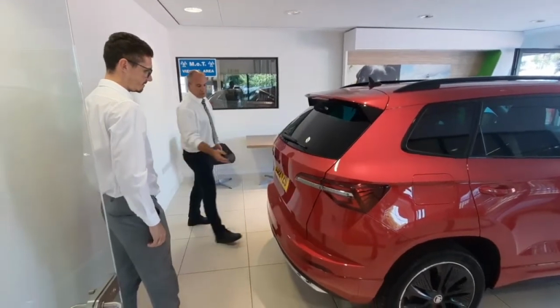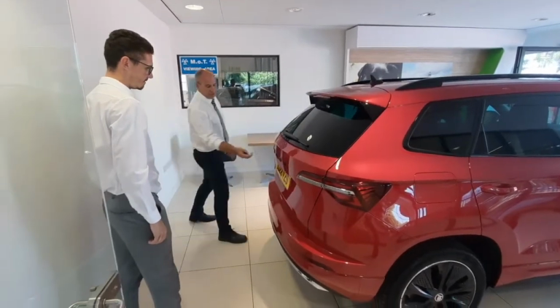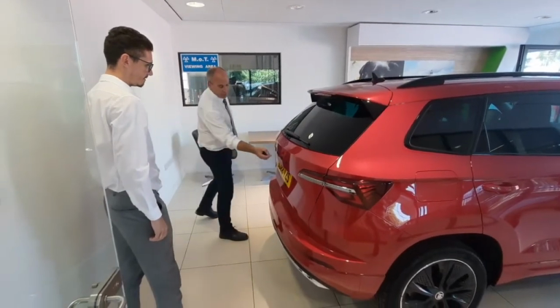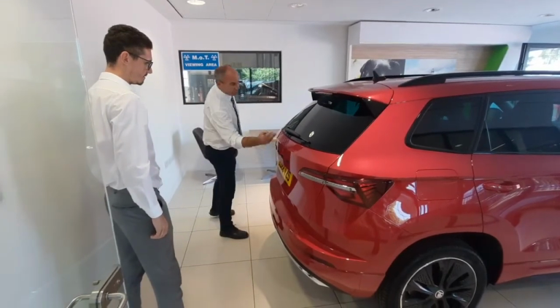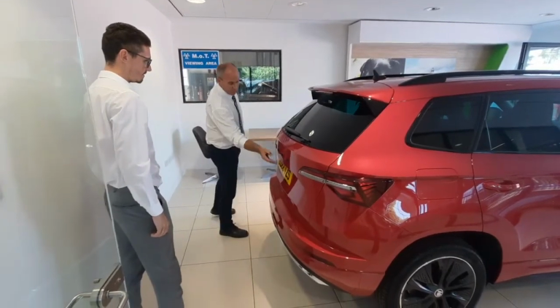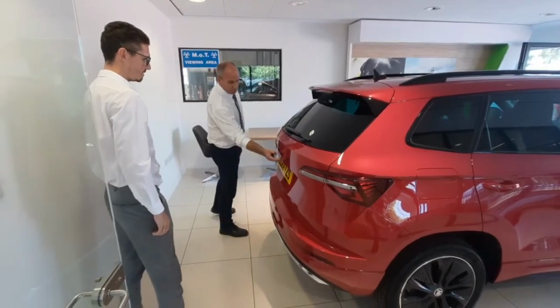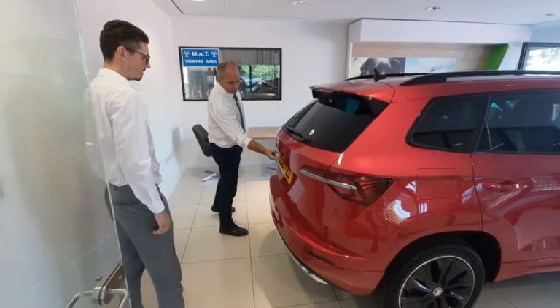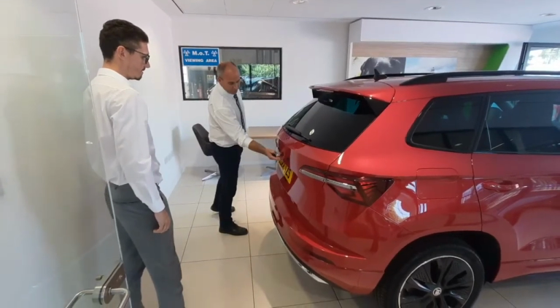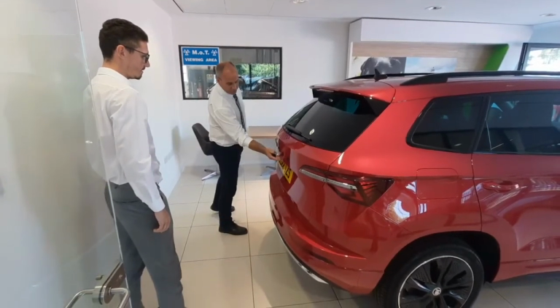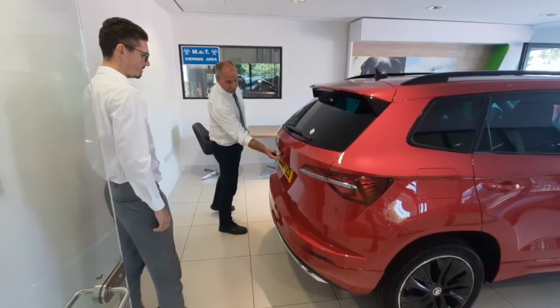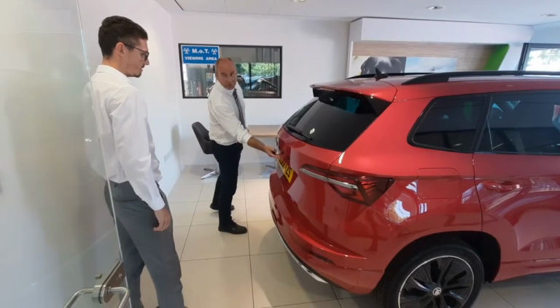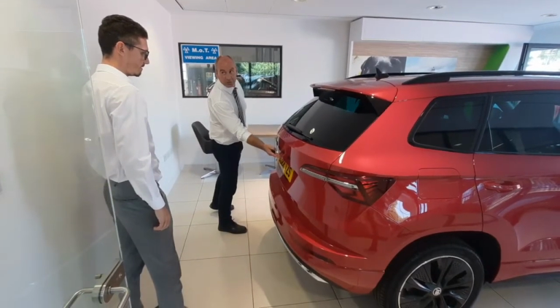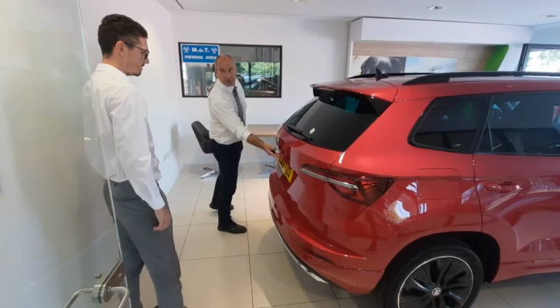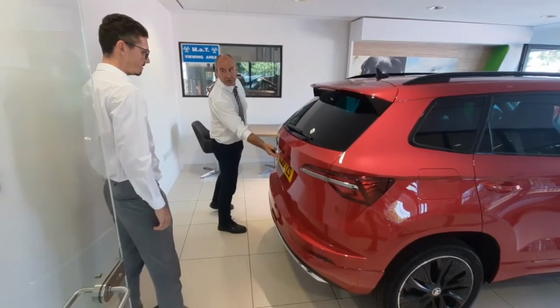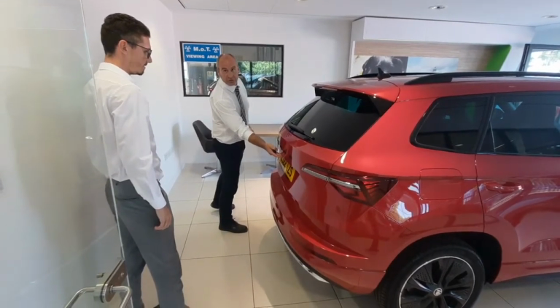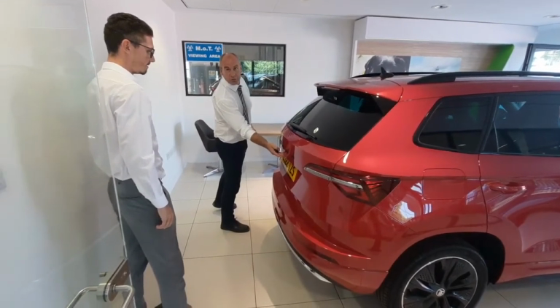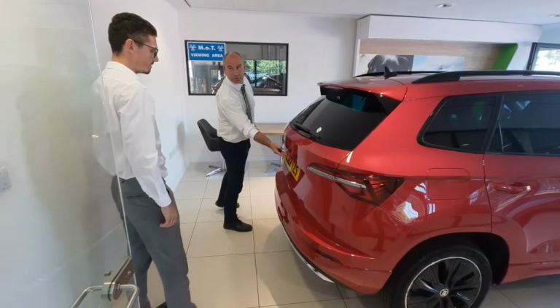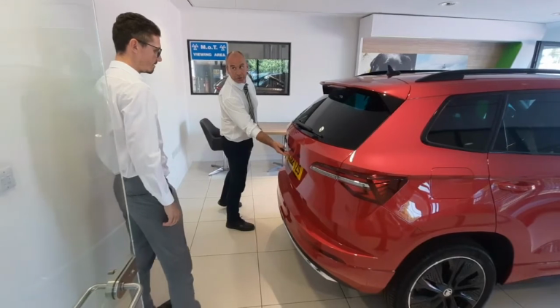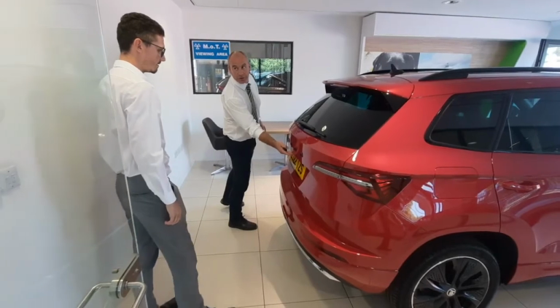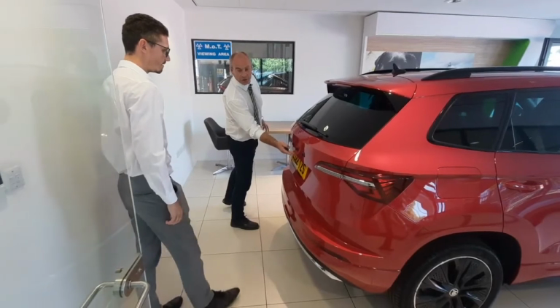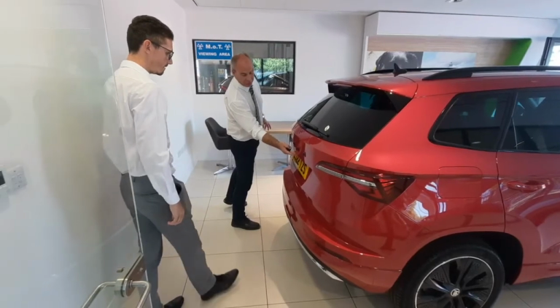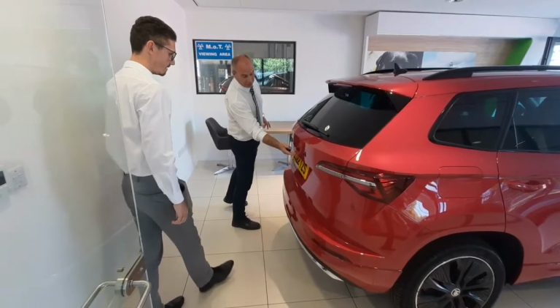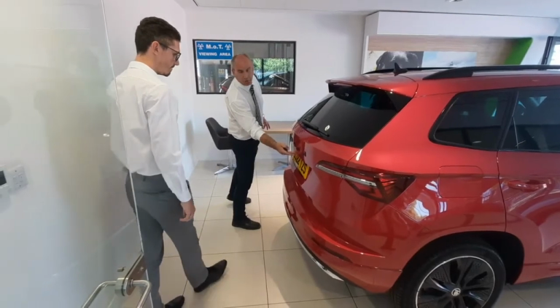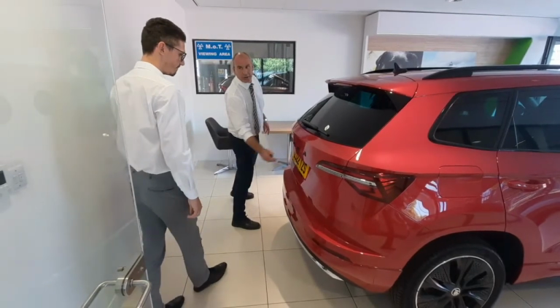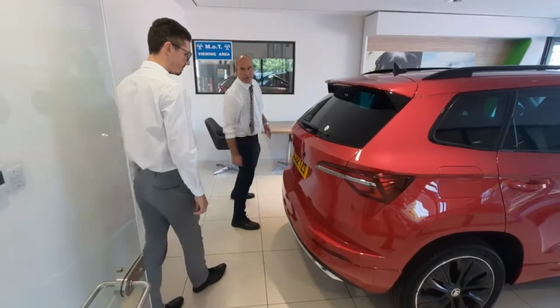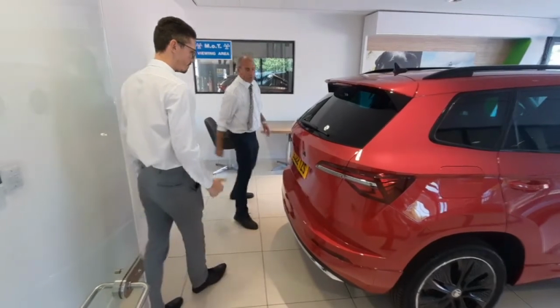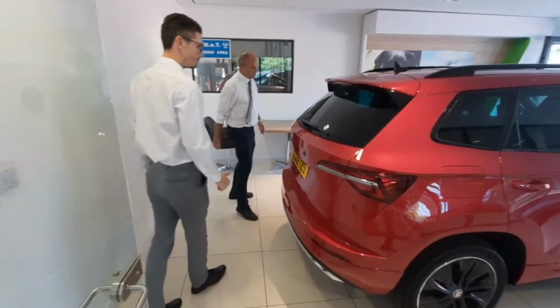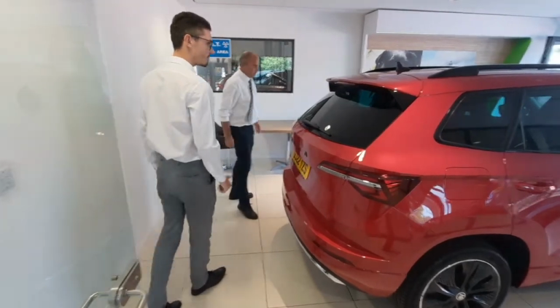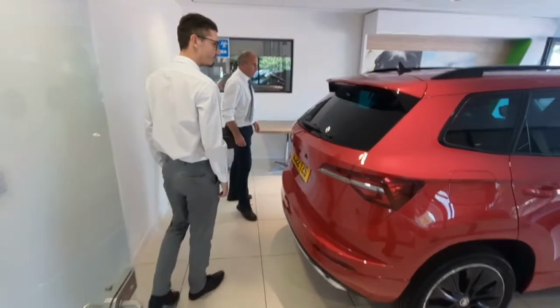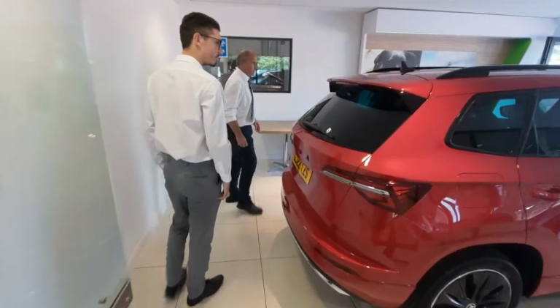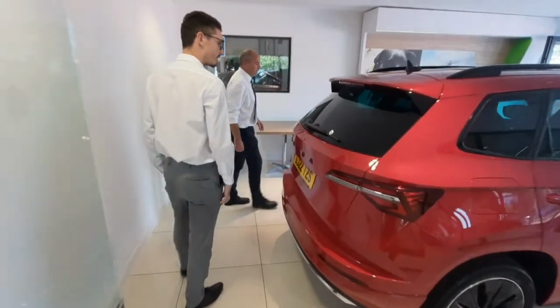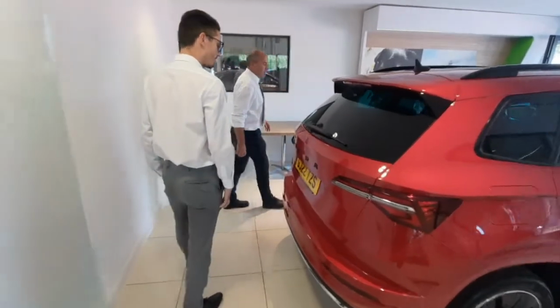Reverse camera — obviously when you put it into reverse it comes up. It gives you a wide front view so you can see clearly behind you. Brilliant, thank you.